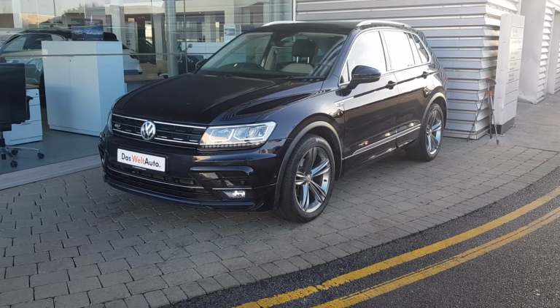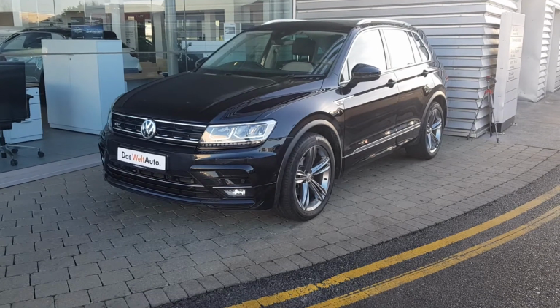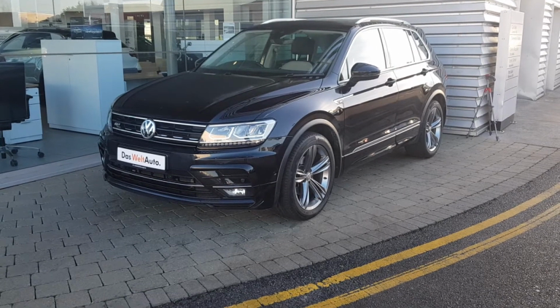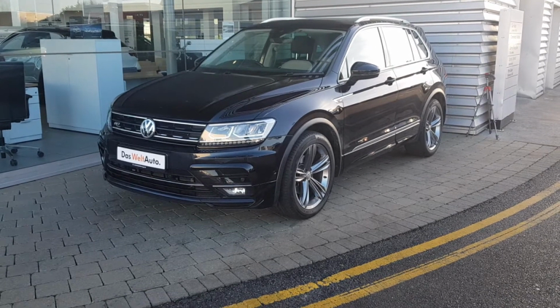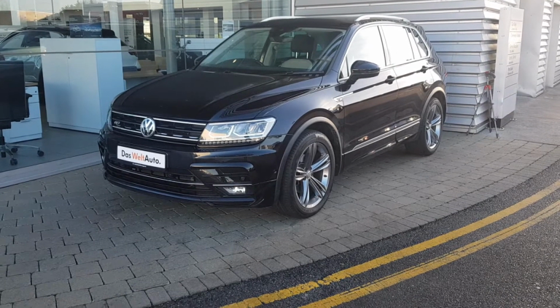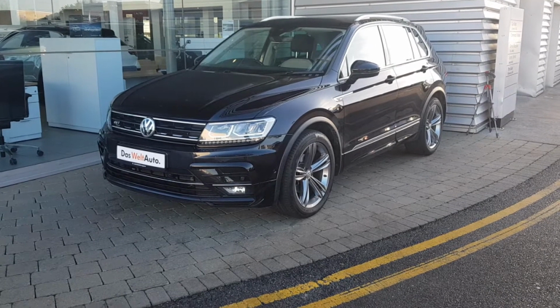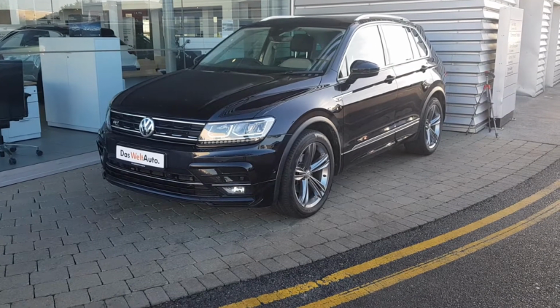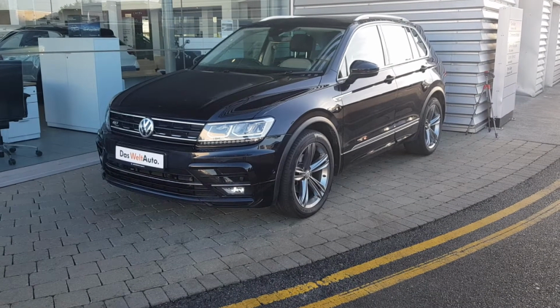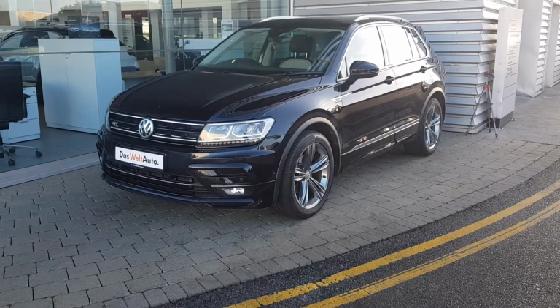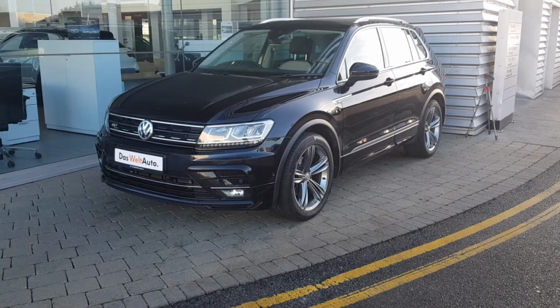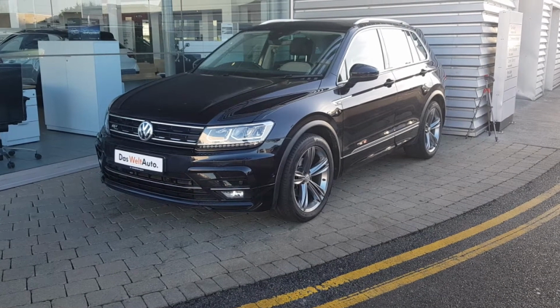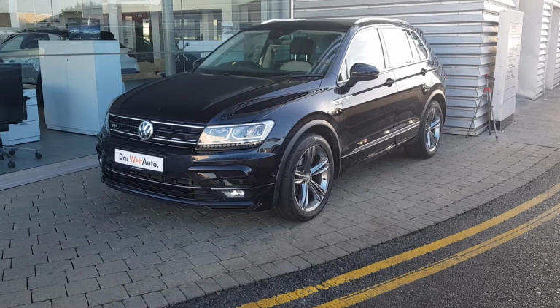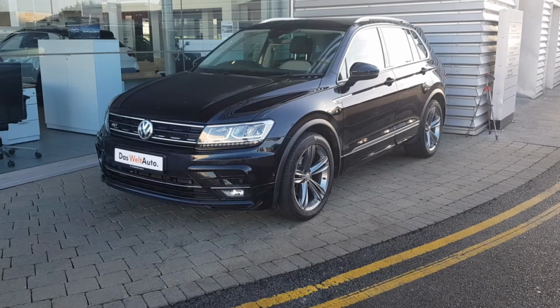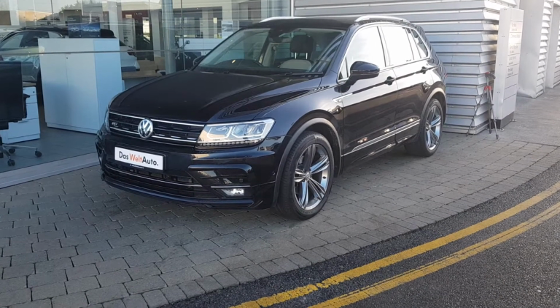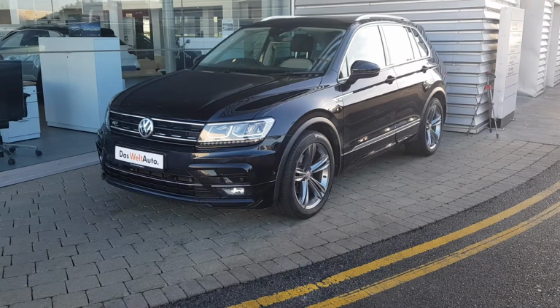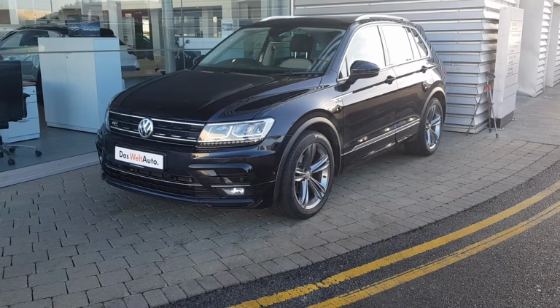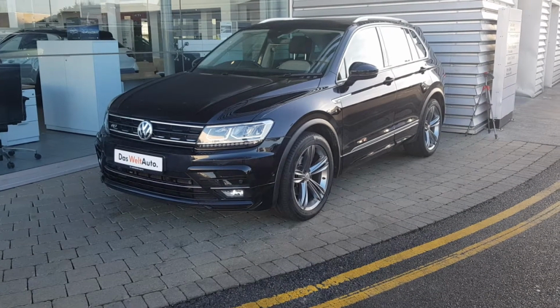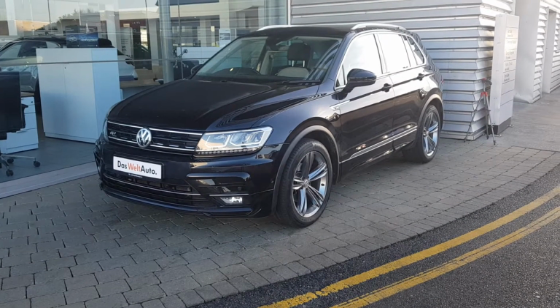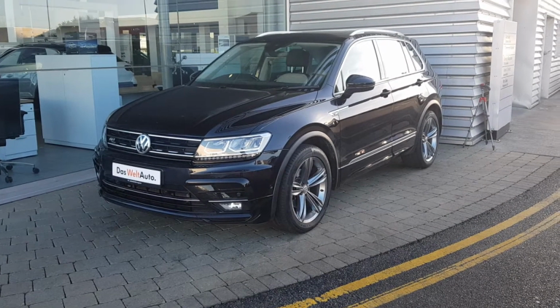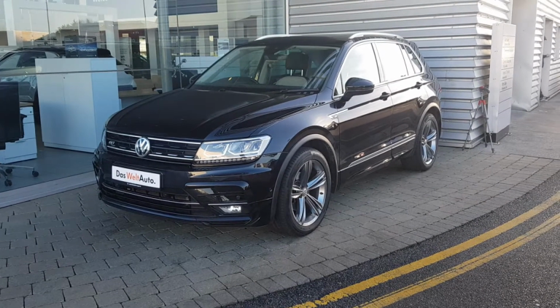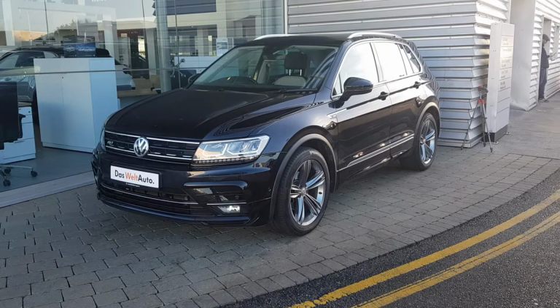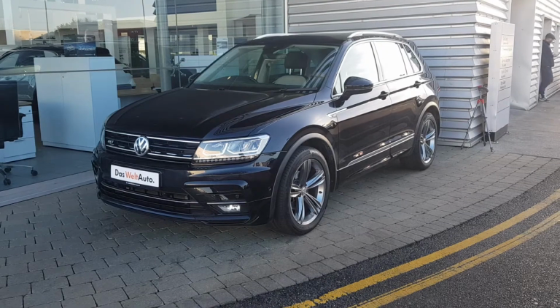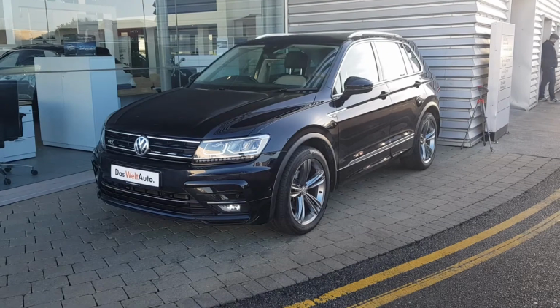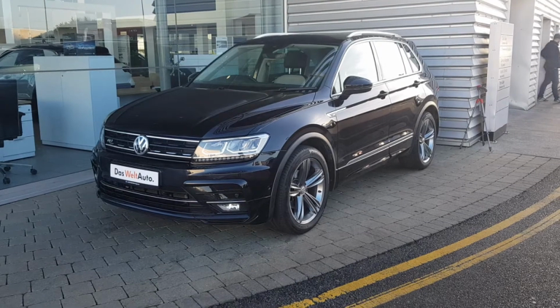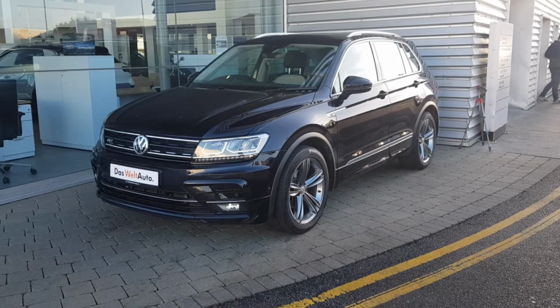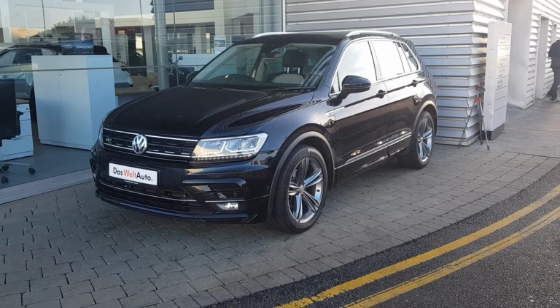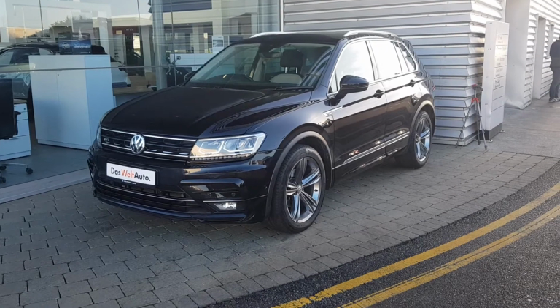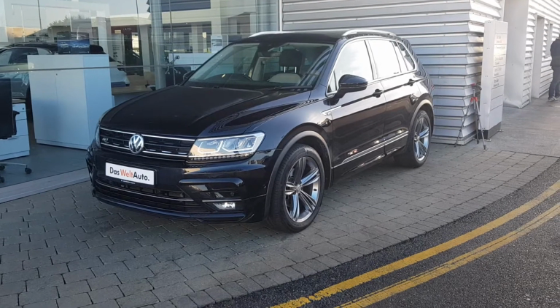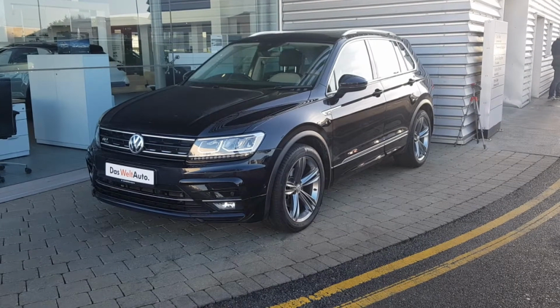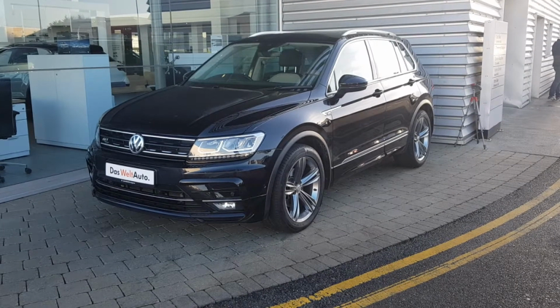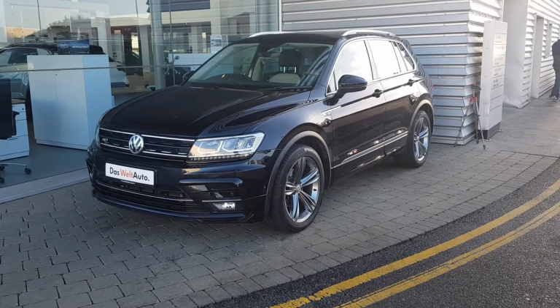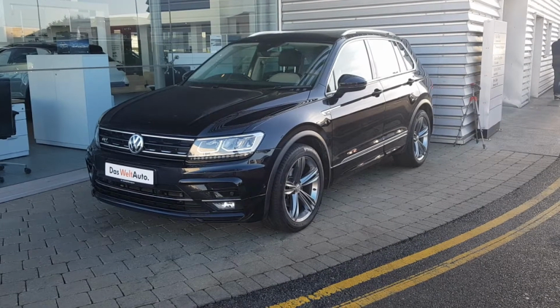Hi there and welcome to Joe Duffy's Volkswagen Swords. Today we have a 172 Volkswagen Tiguan Highline.